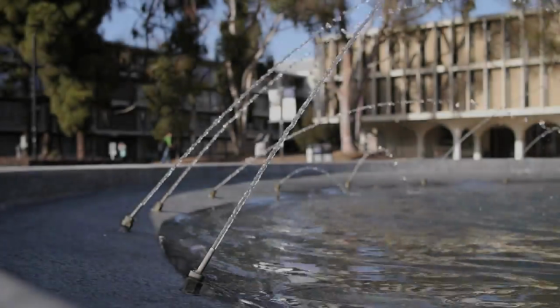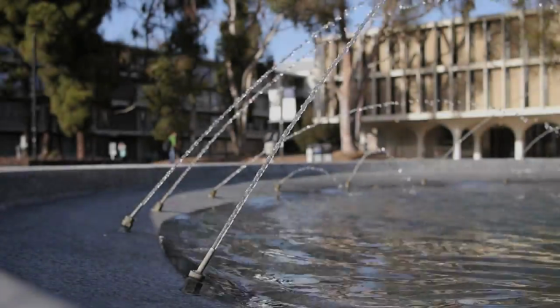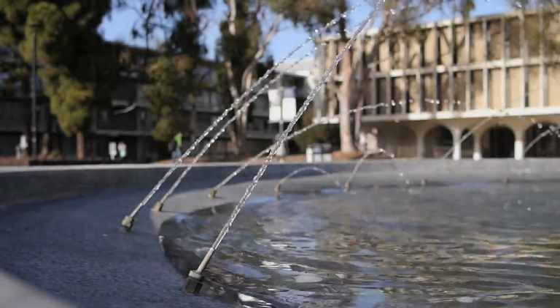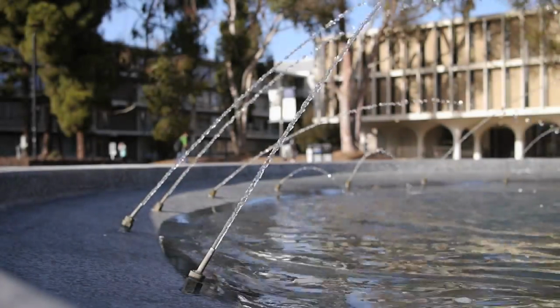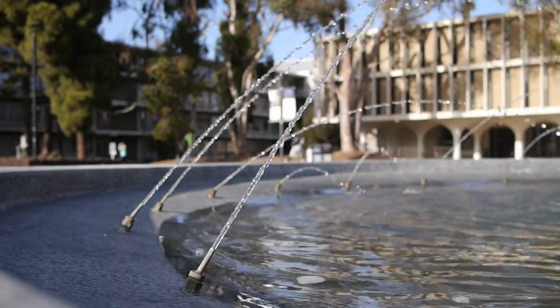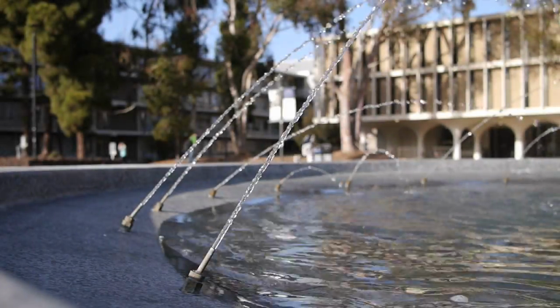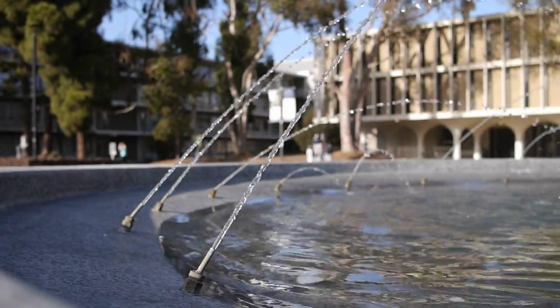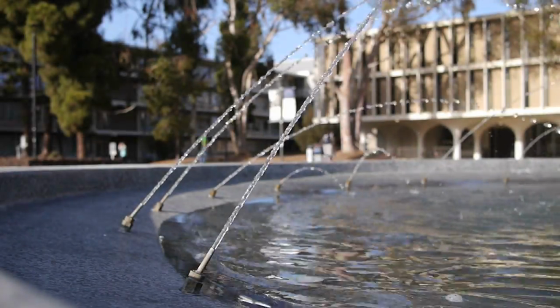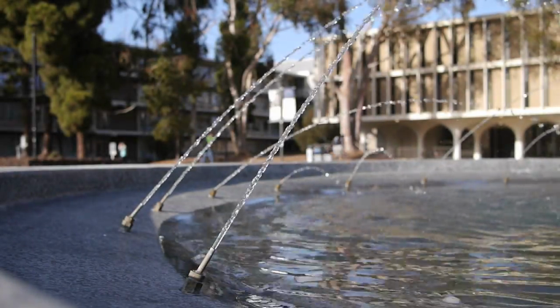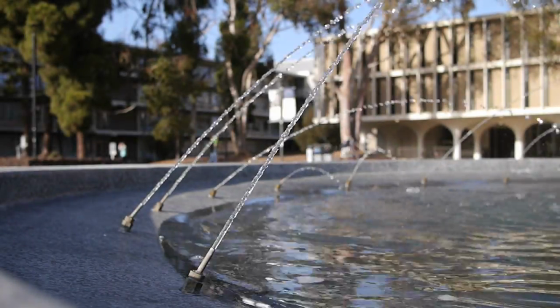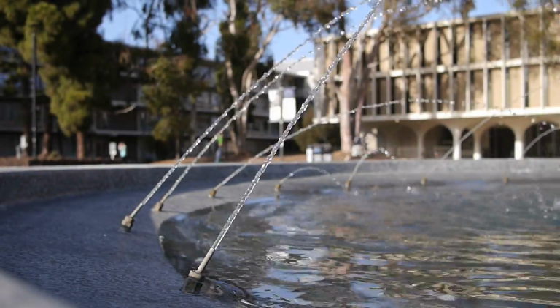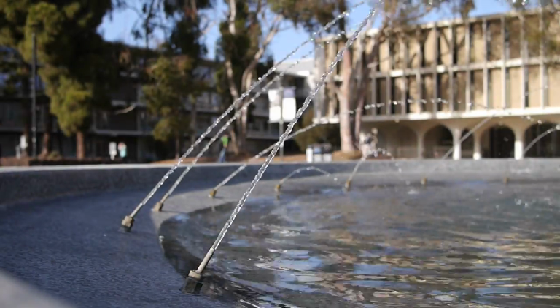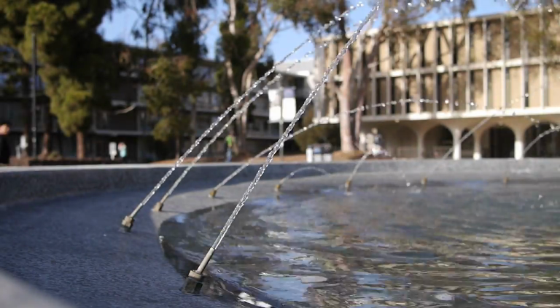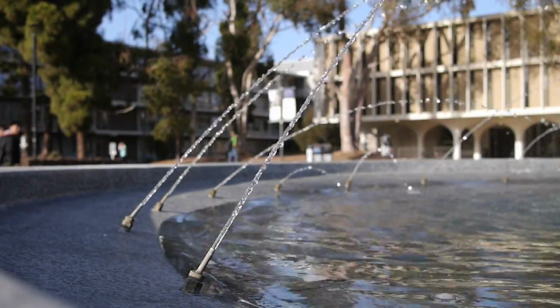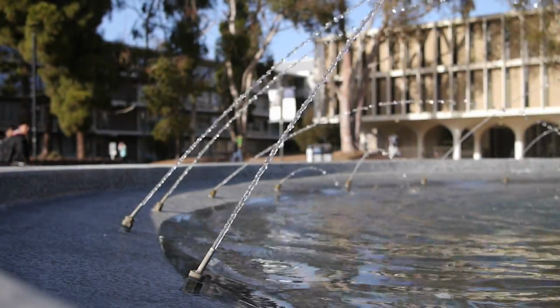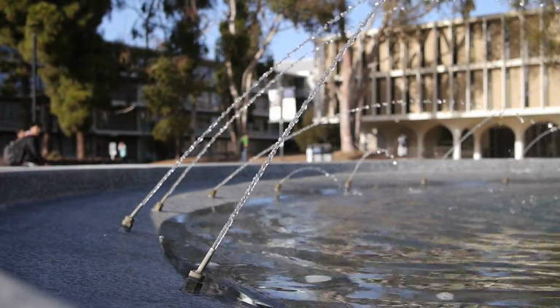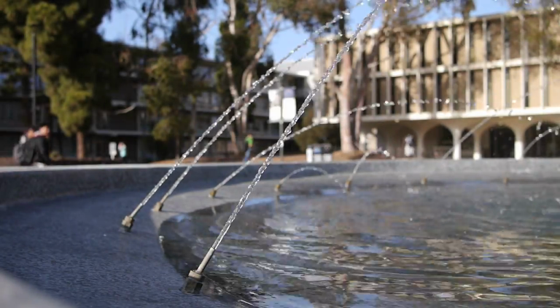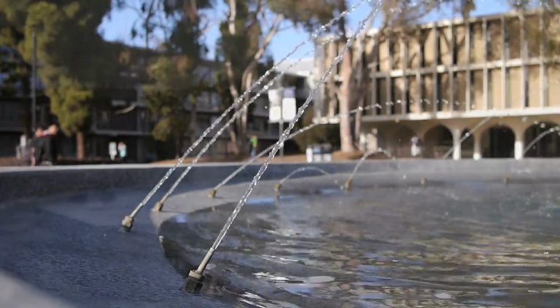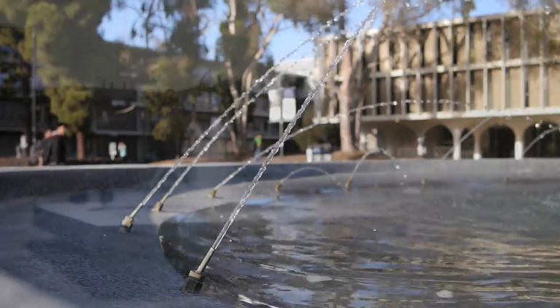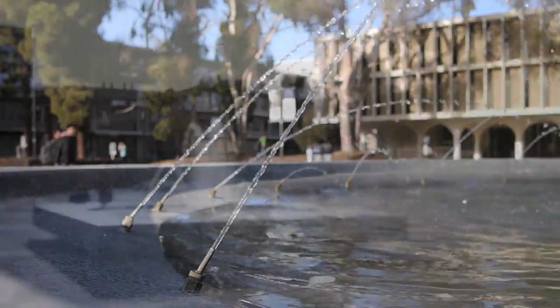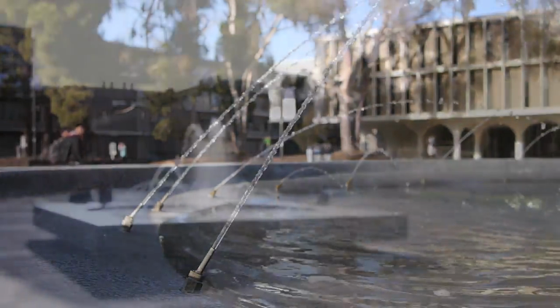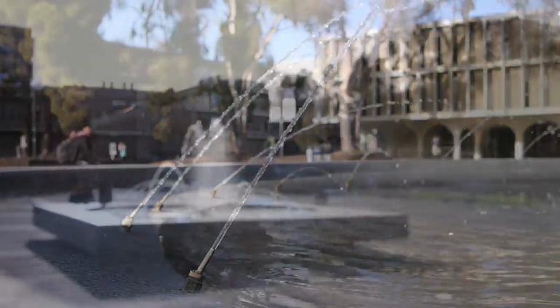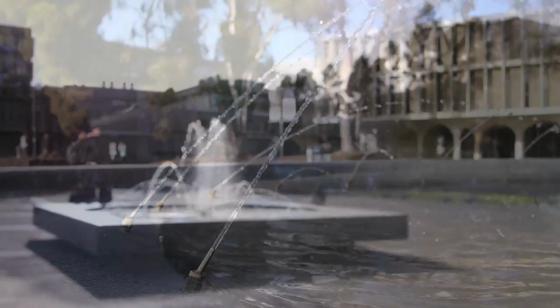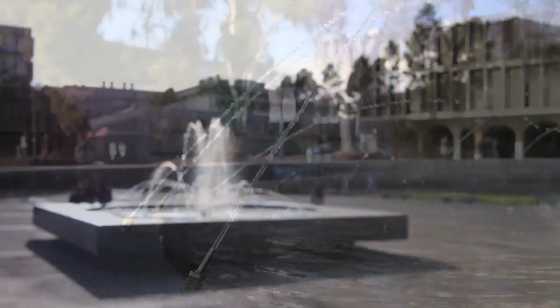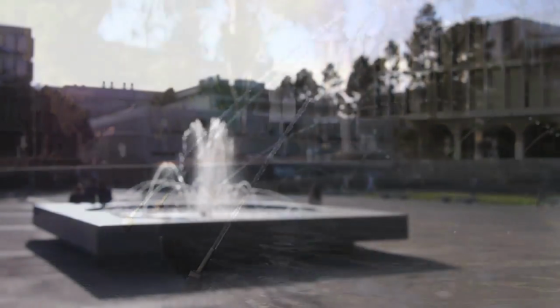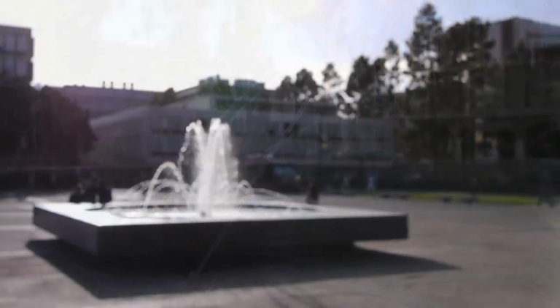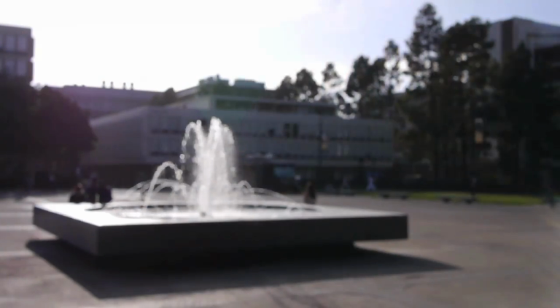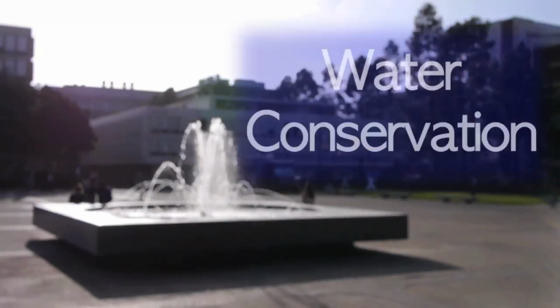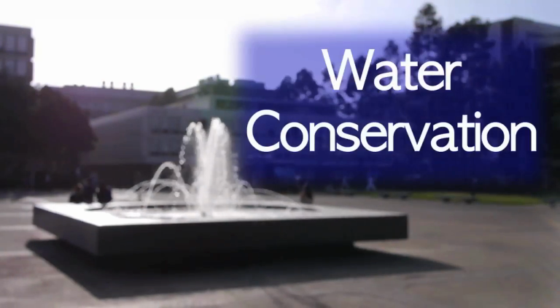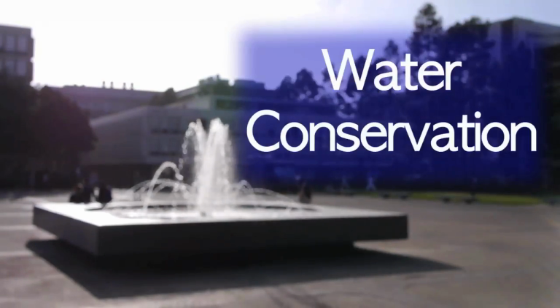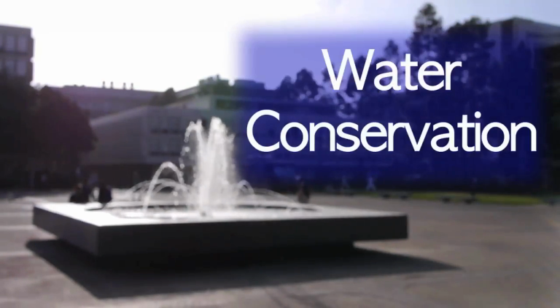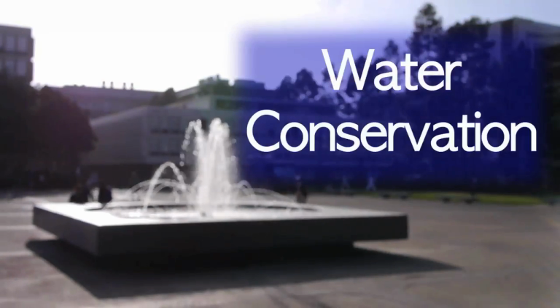Hello everyone, this is Kevin from UCSD Ecotube. Today's topic is water conservation.